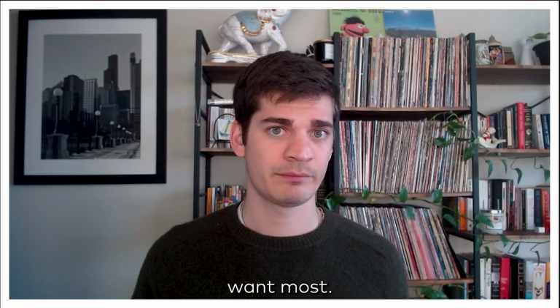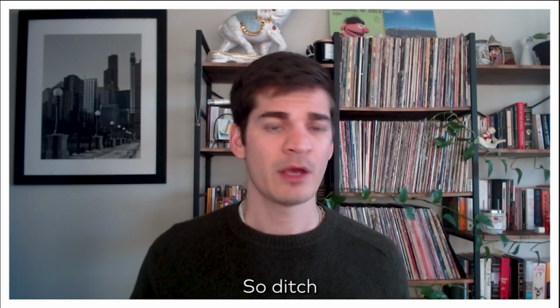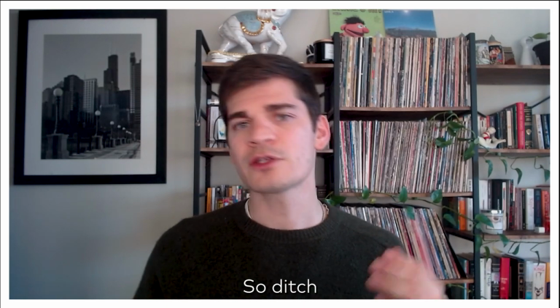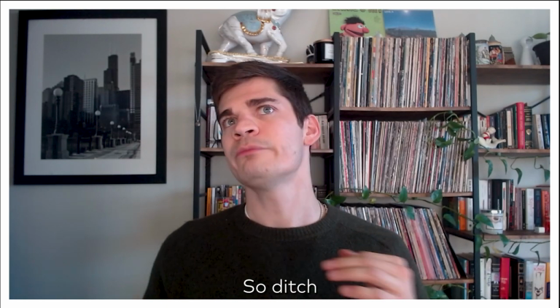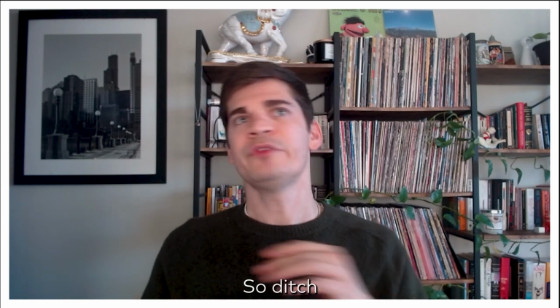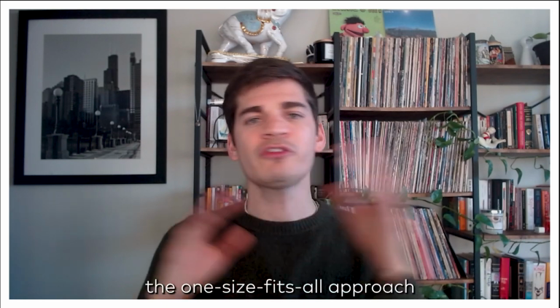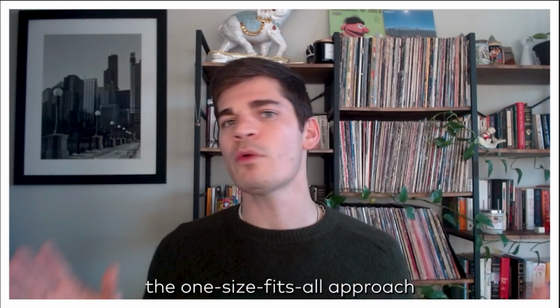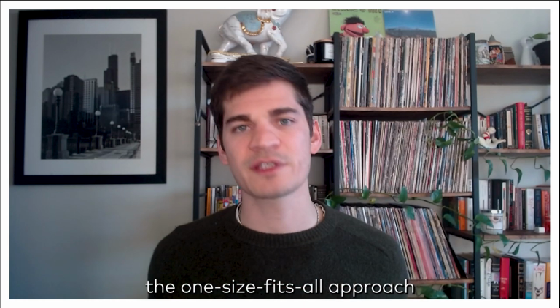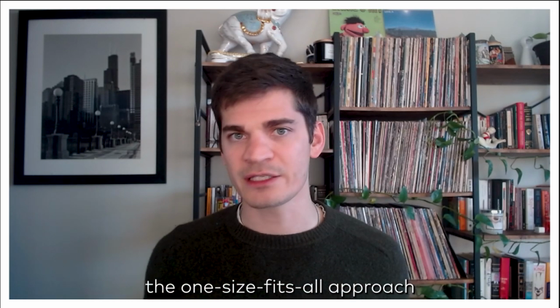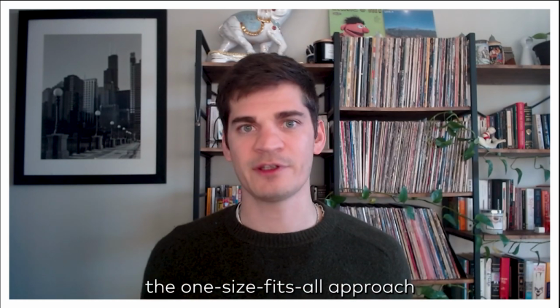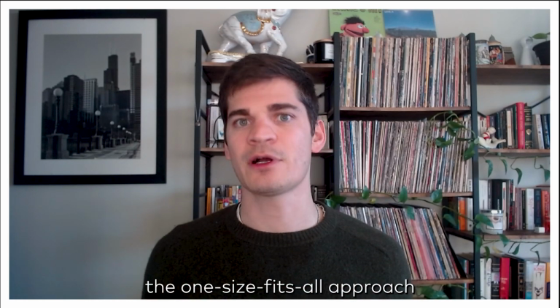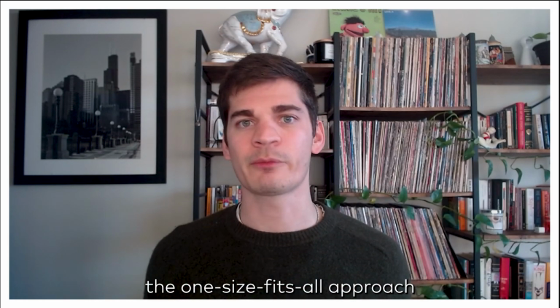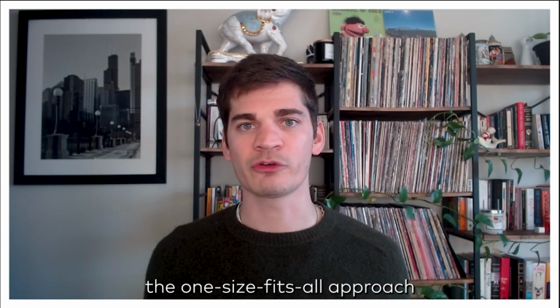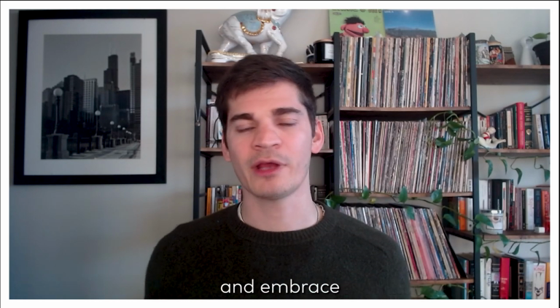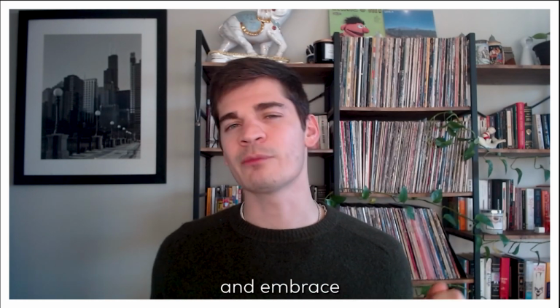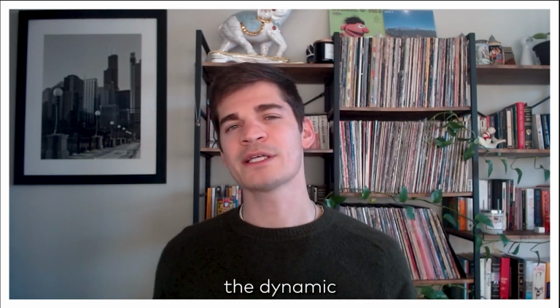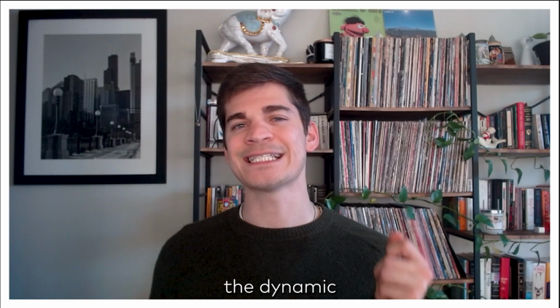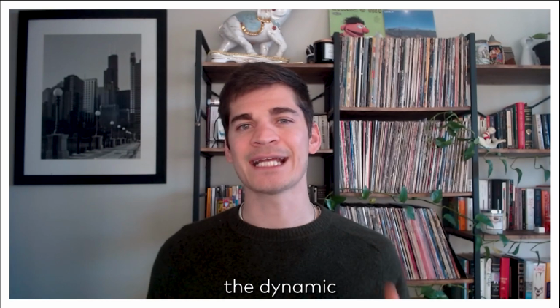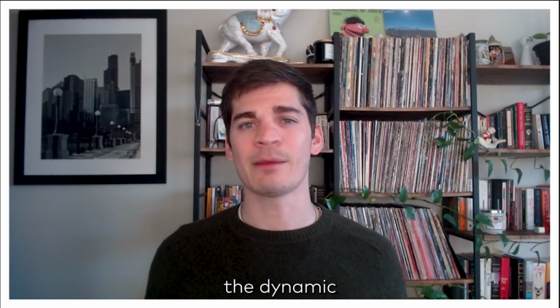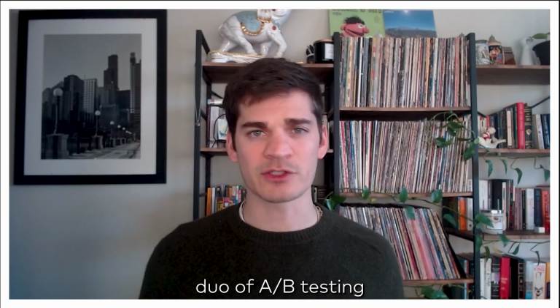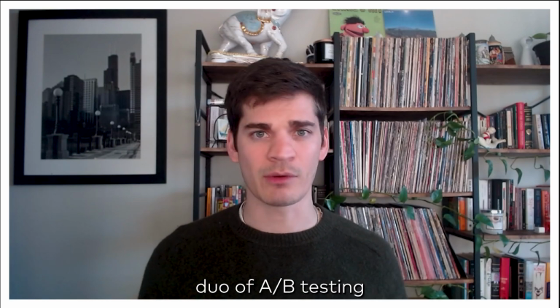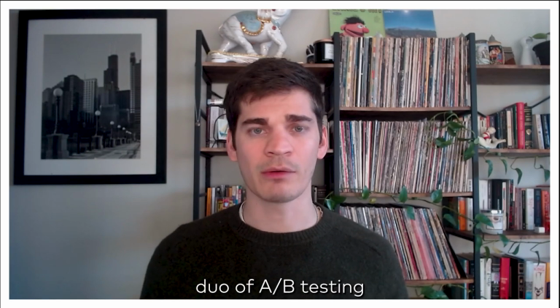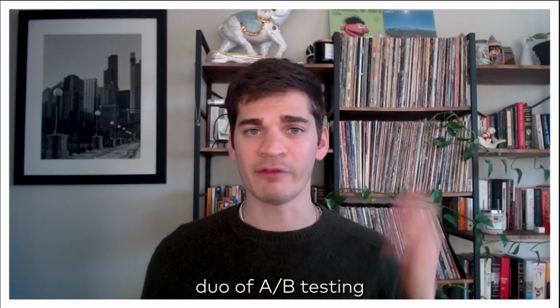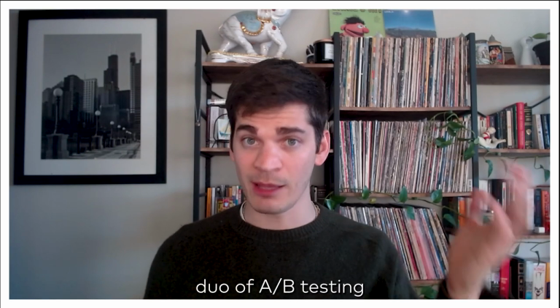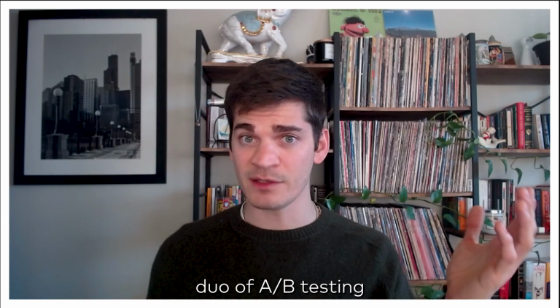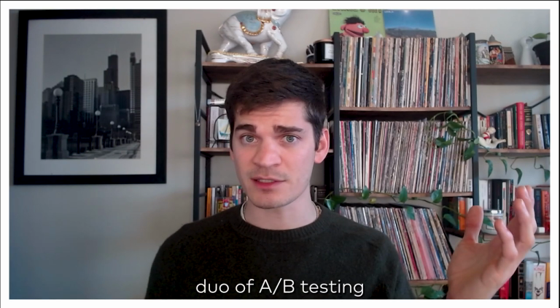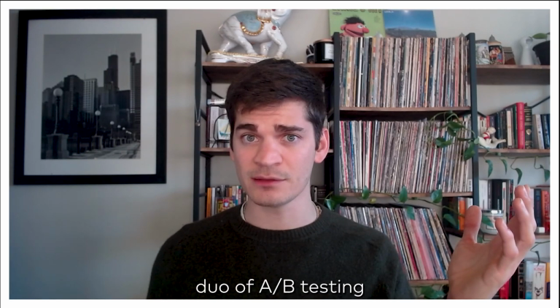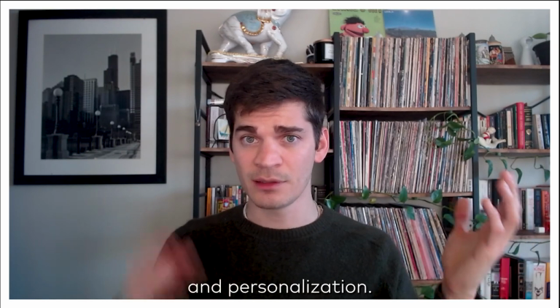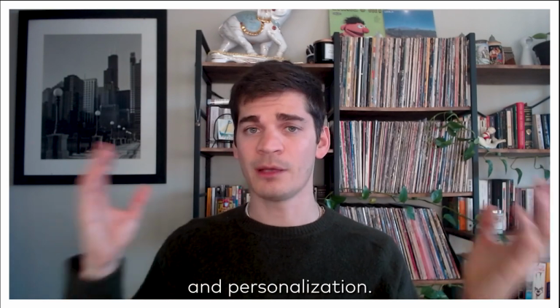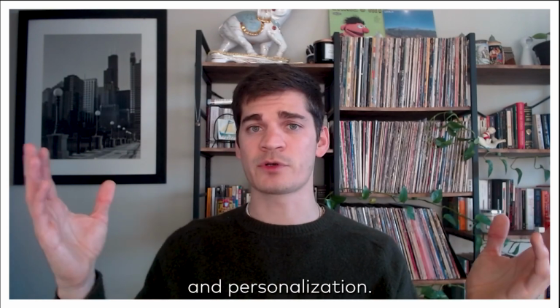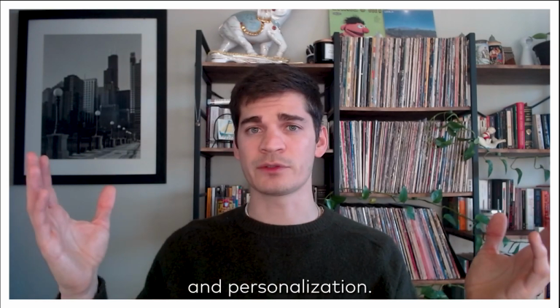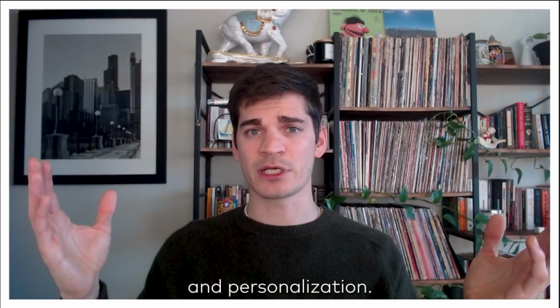So ditch the one-size-fits-all approach and embrace the dynamic duo of A-B testing and personalization.